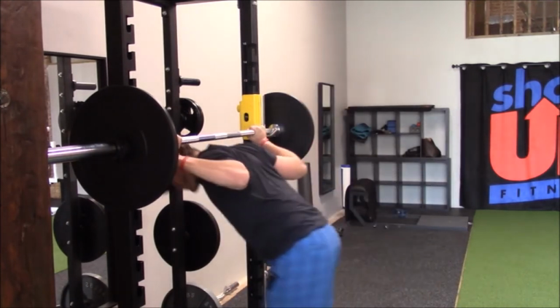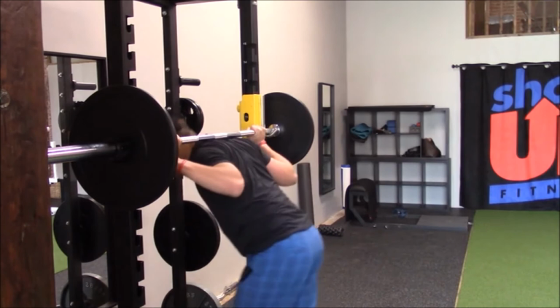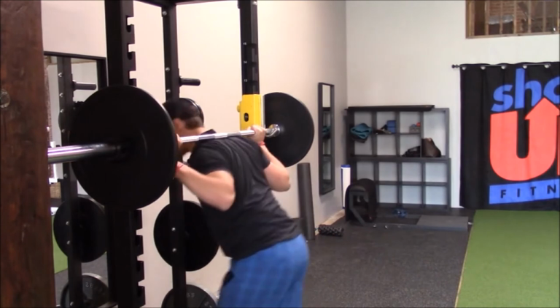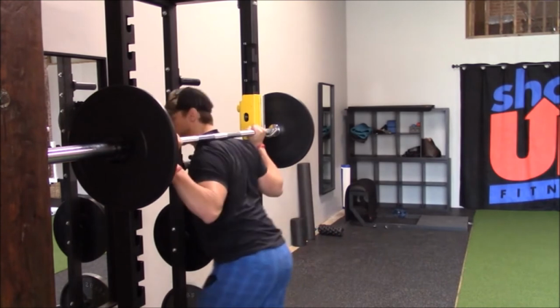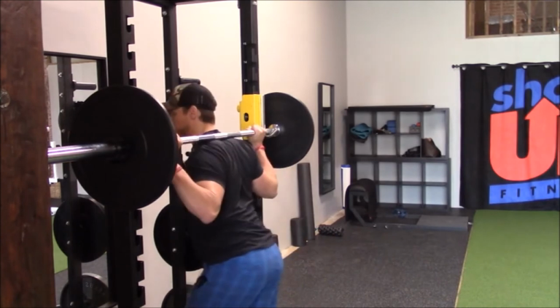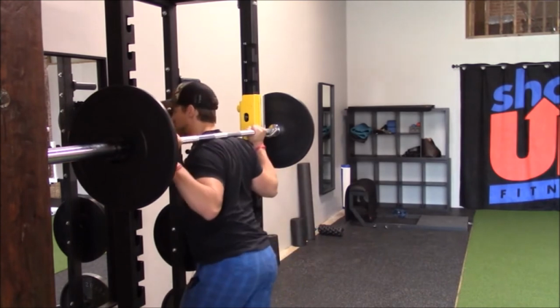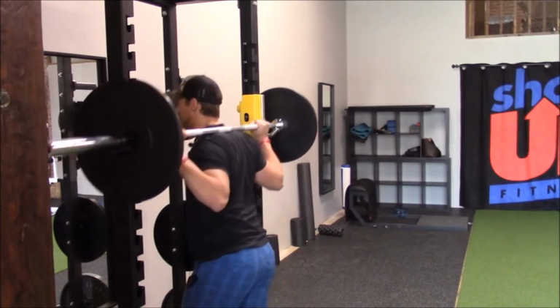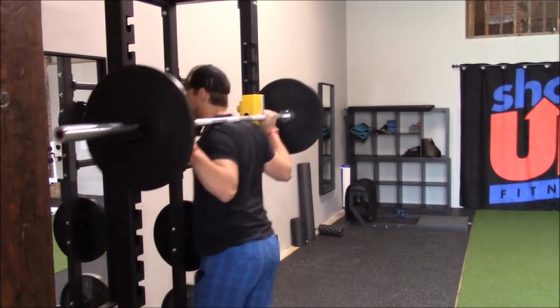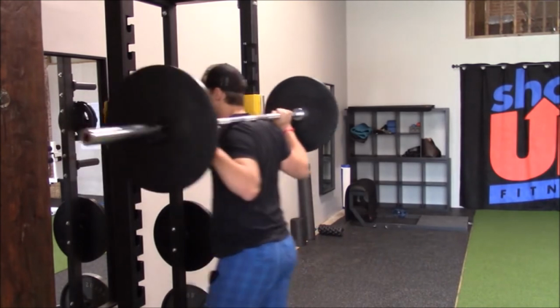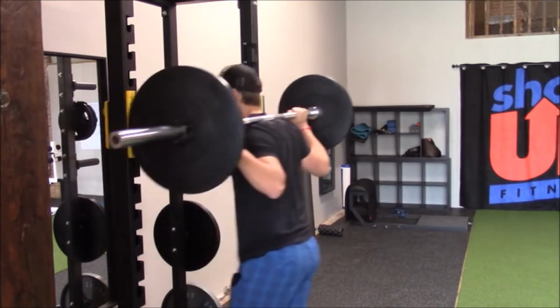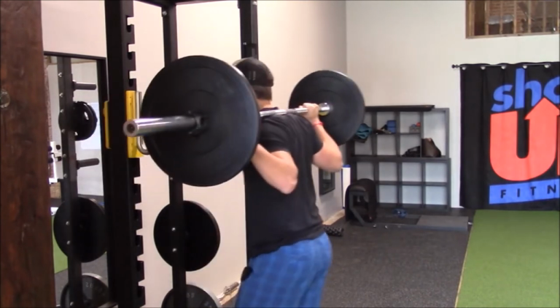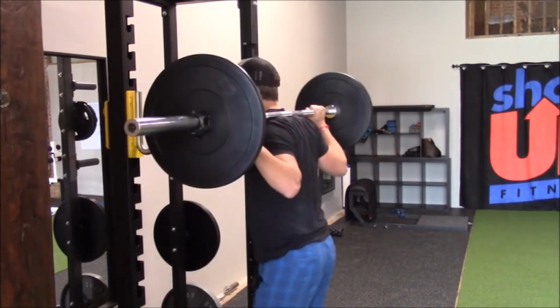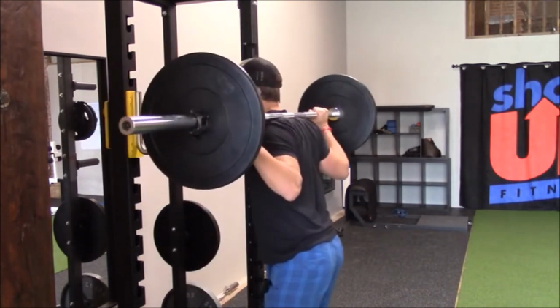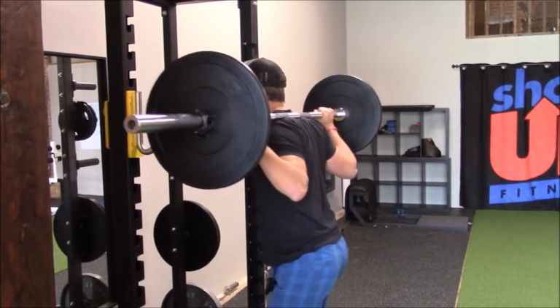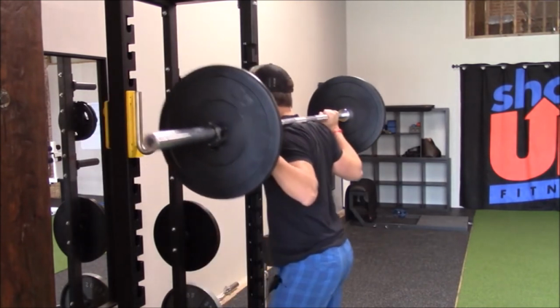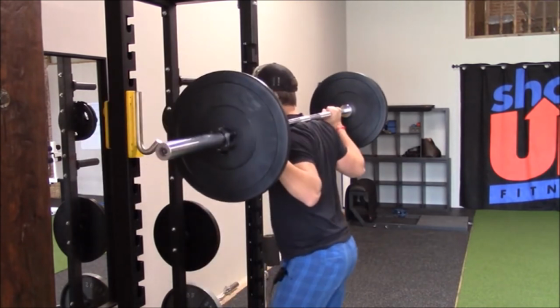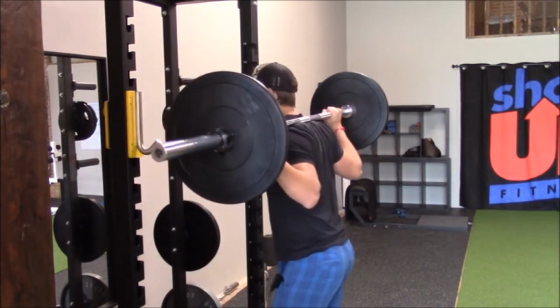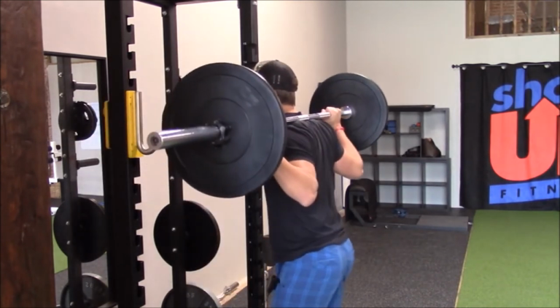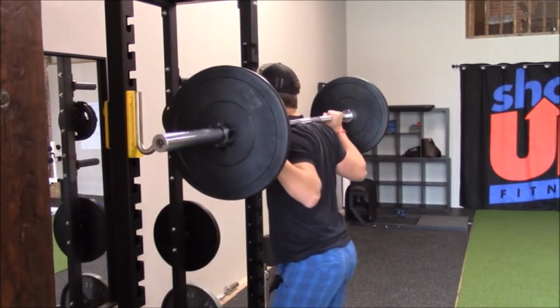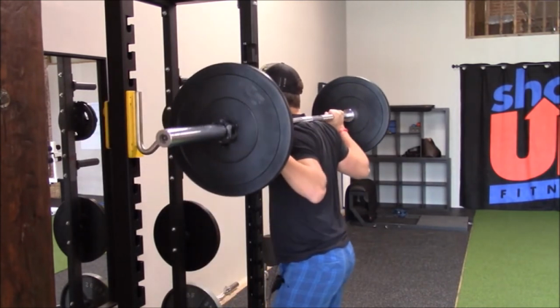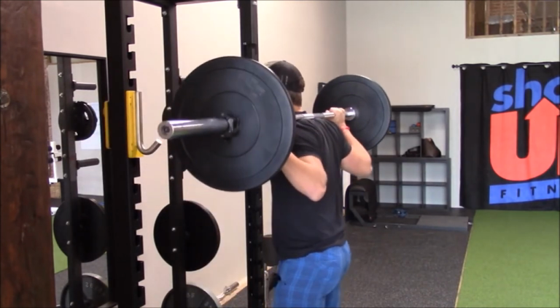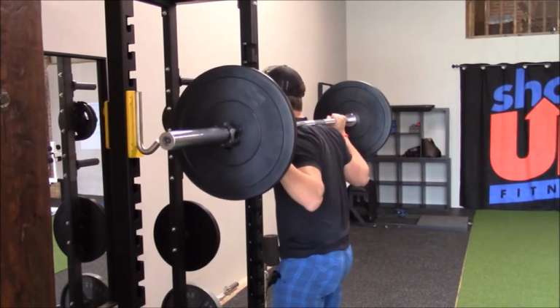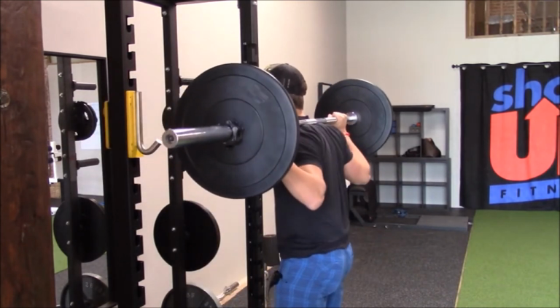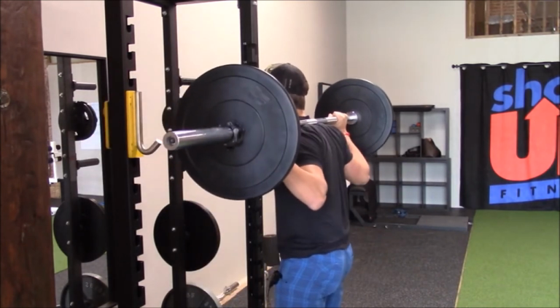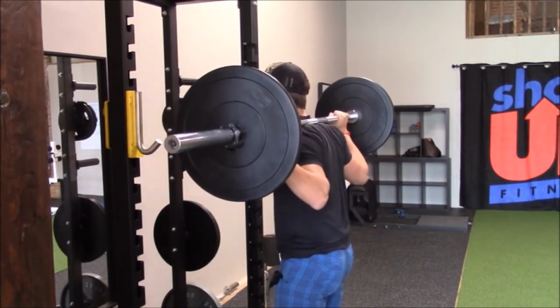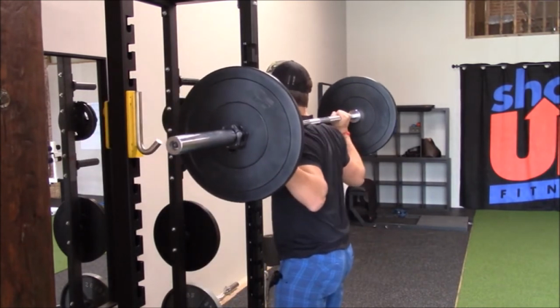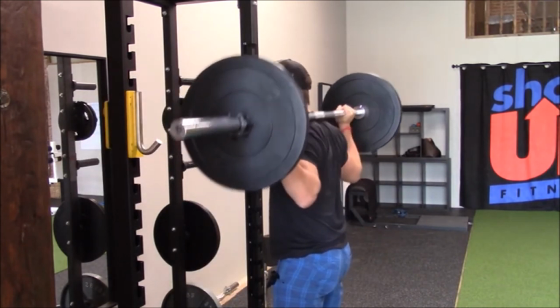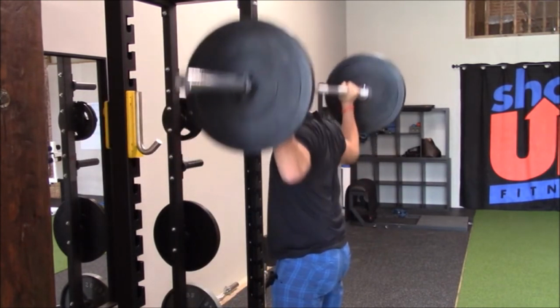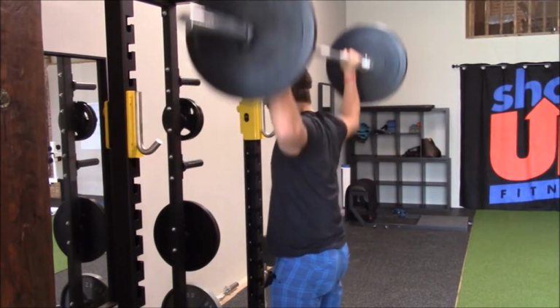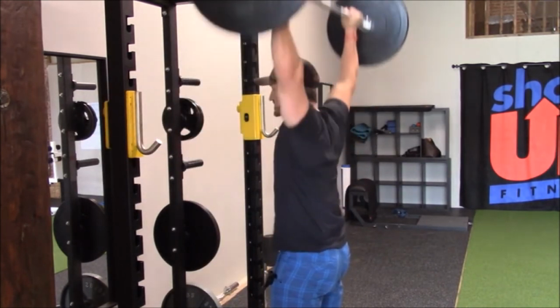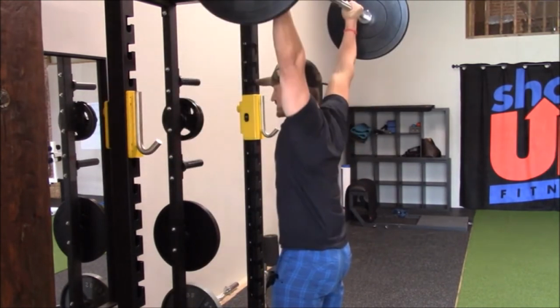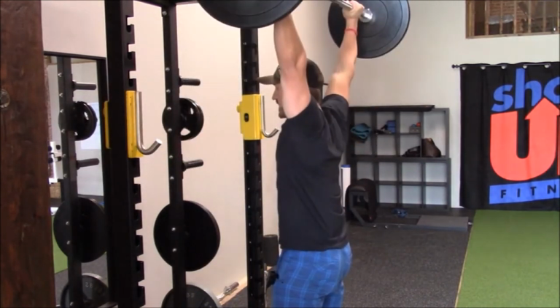Put it on your upper trap. Wide. Squeeze your glutes. Pressing up.